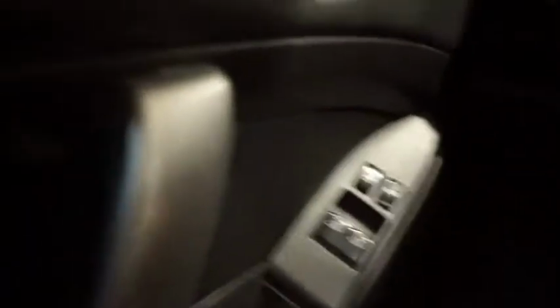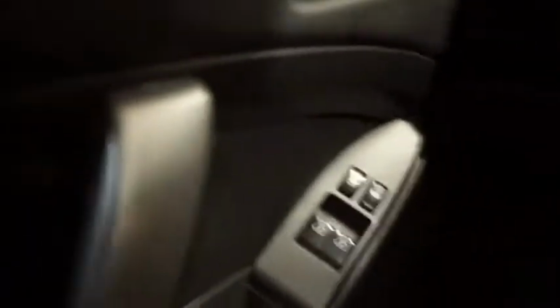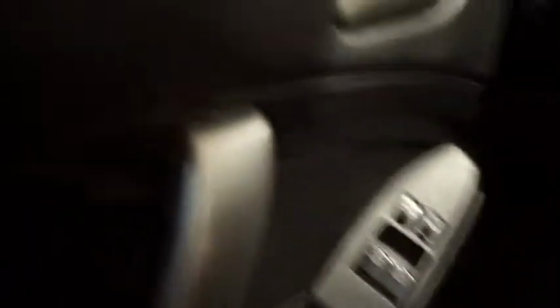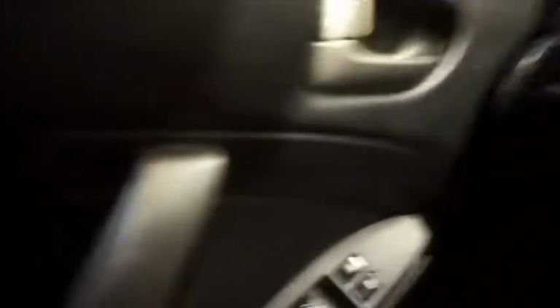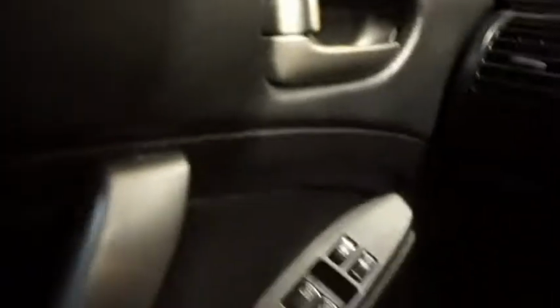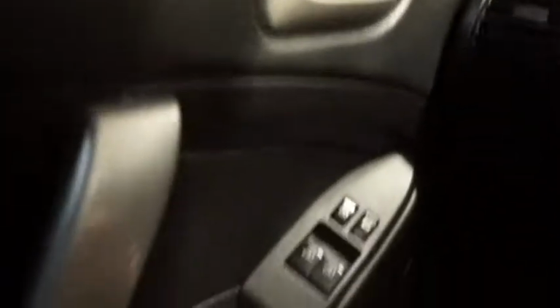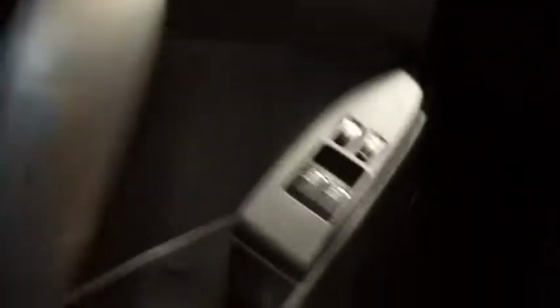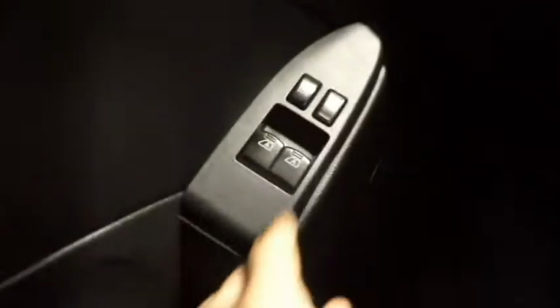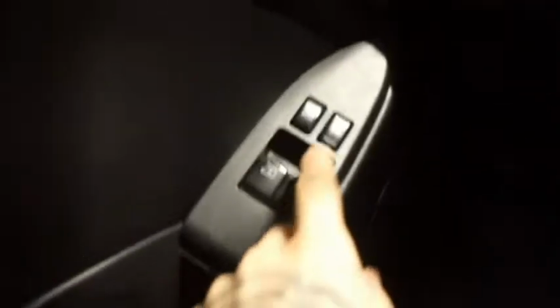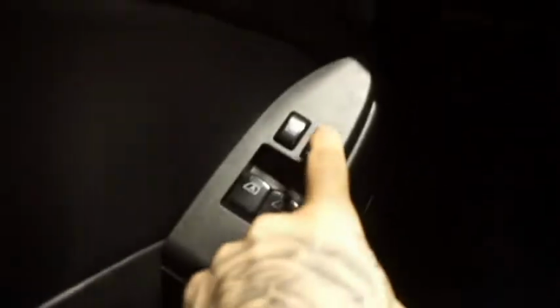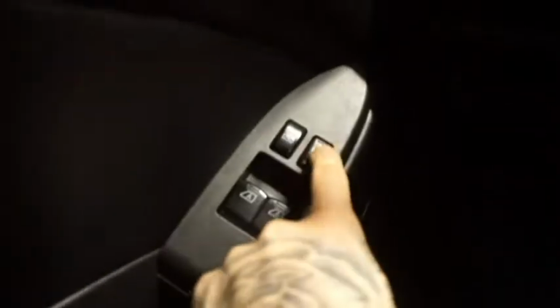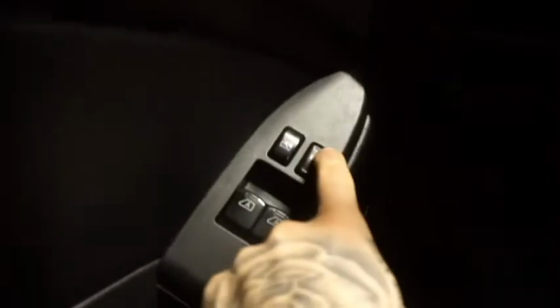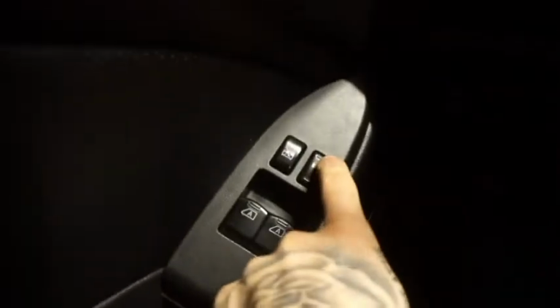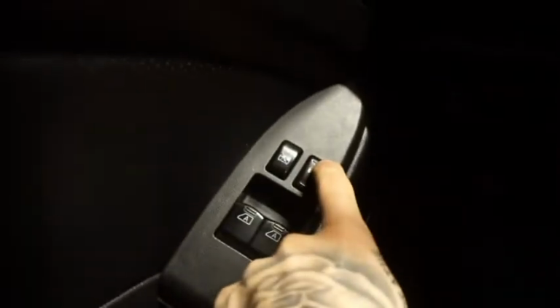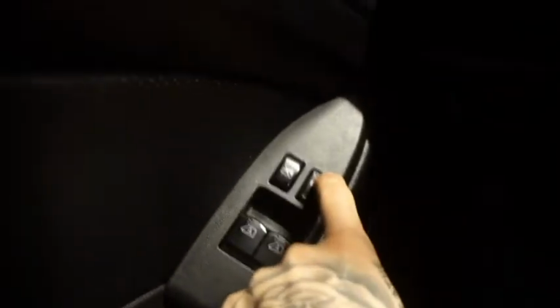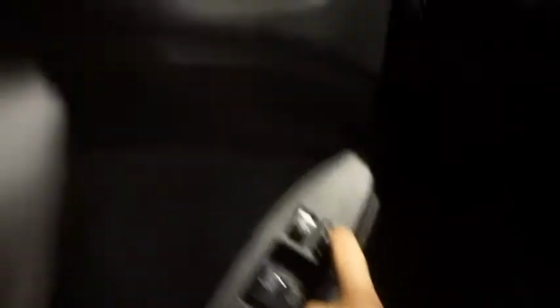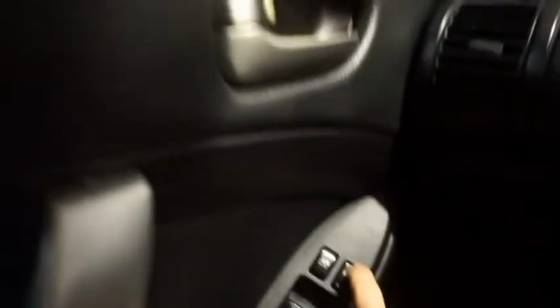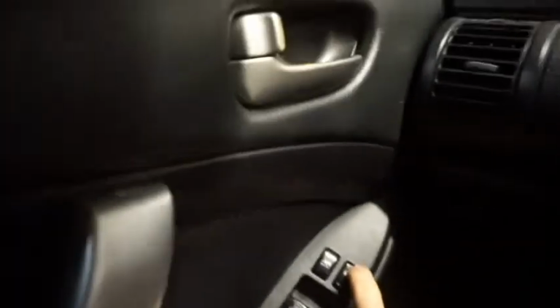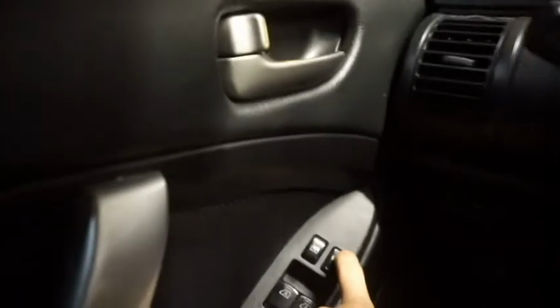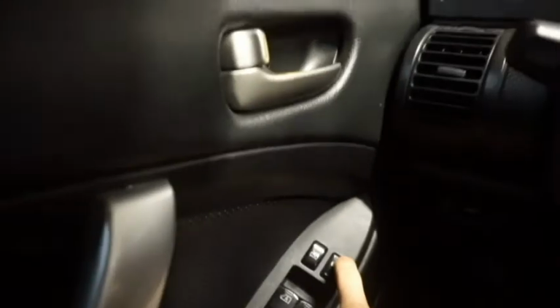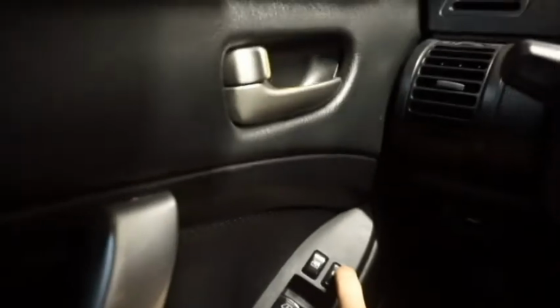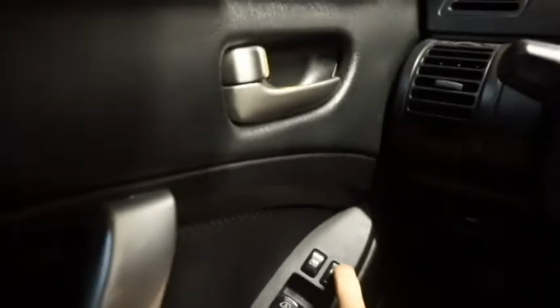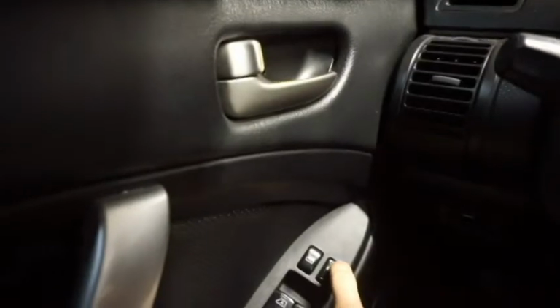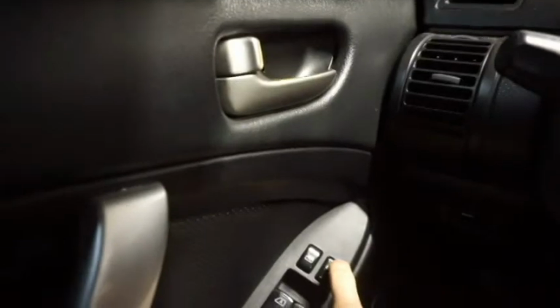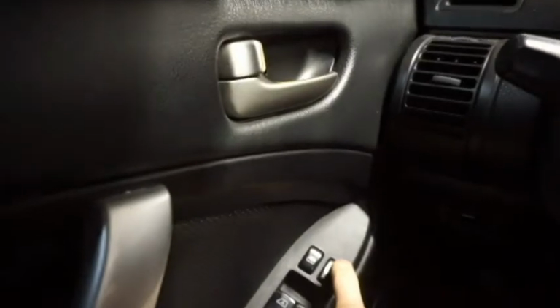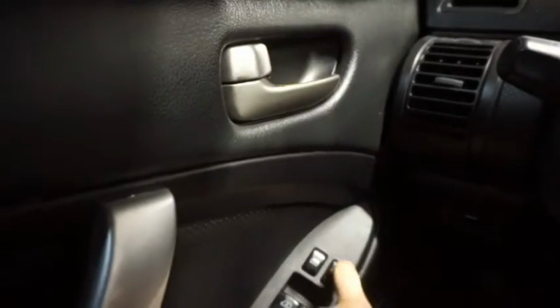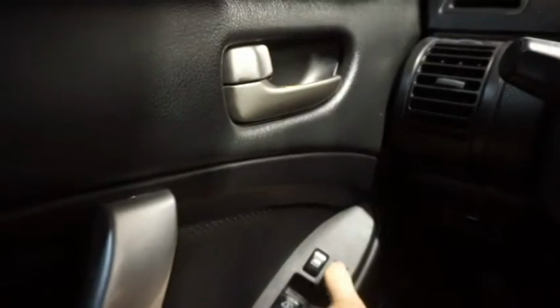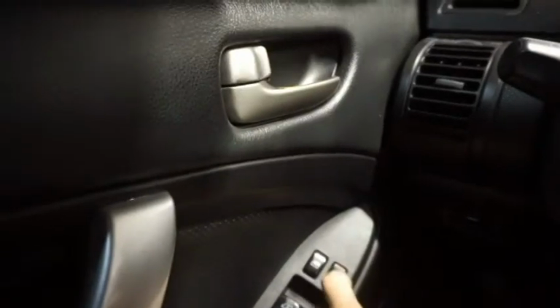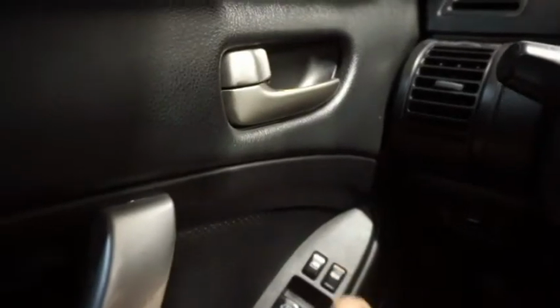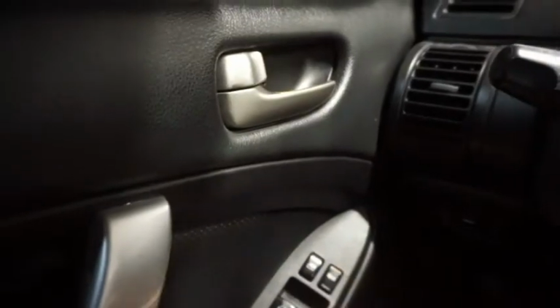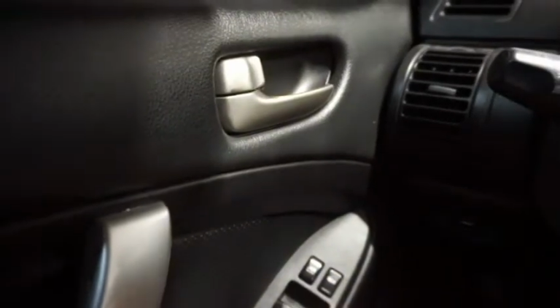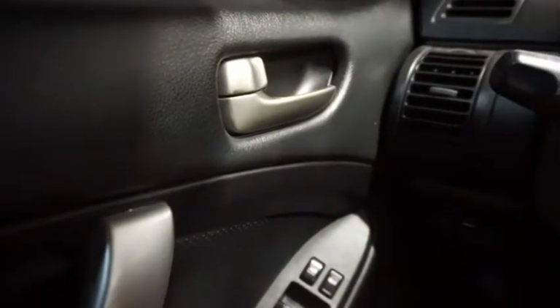To start out, what you want to do is lock your car — not from the remote, but from right here on the car itself. Go ahead and get that locked.